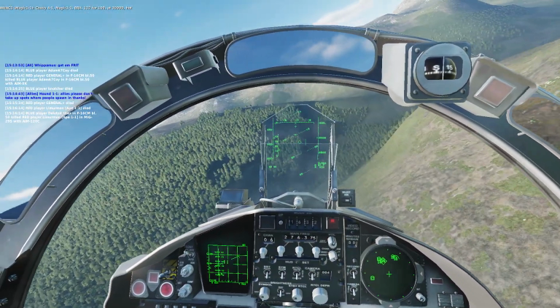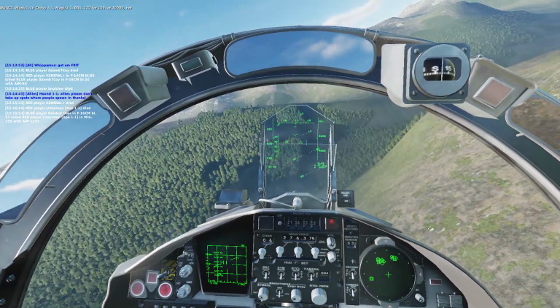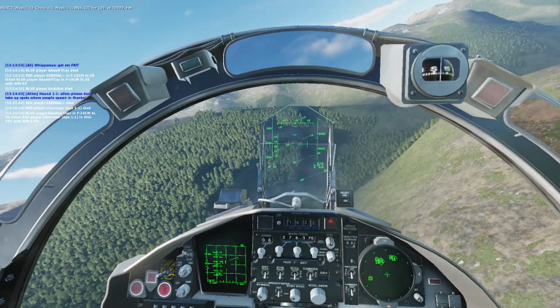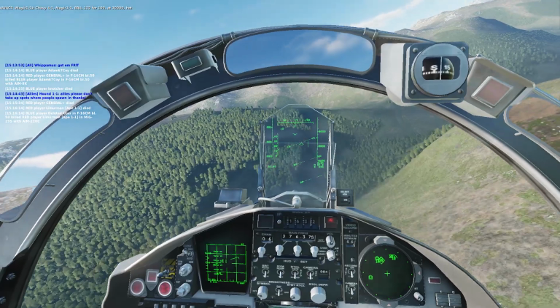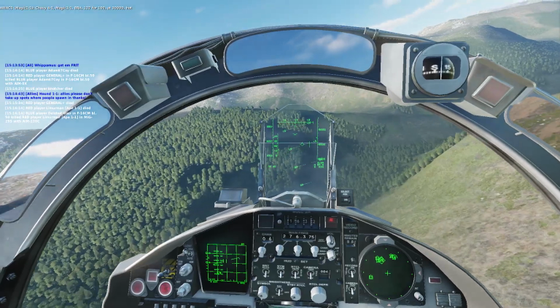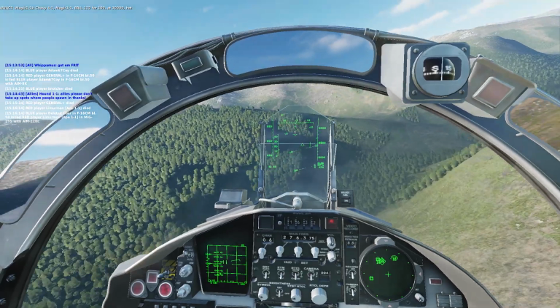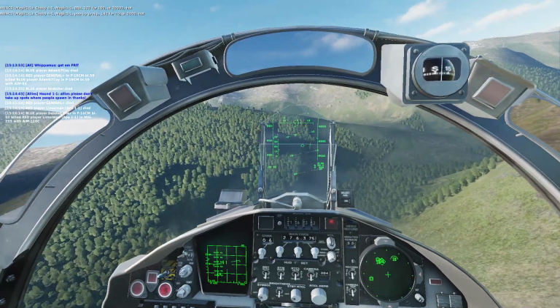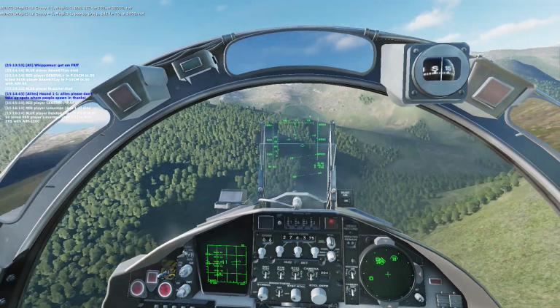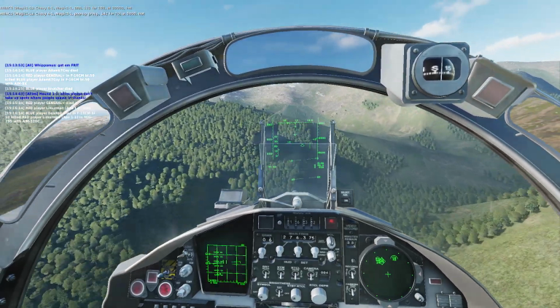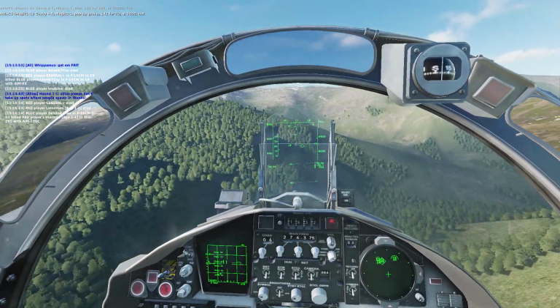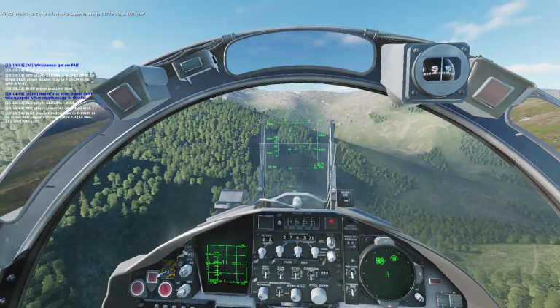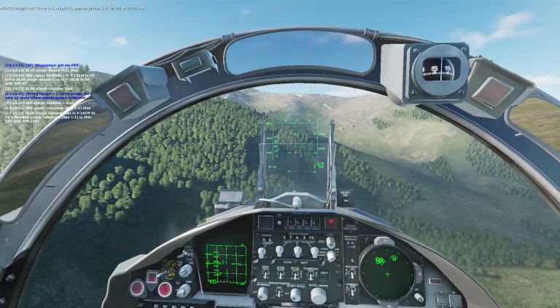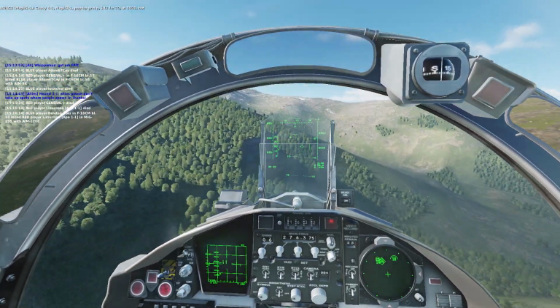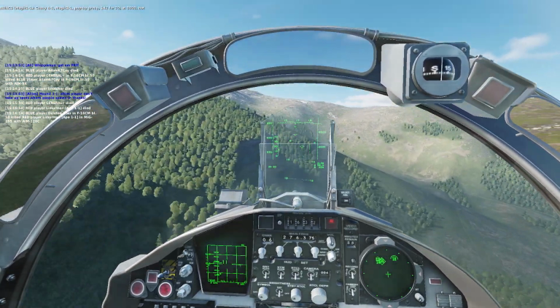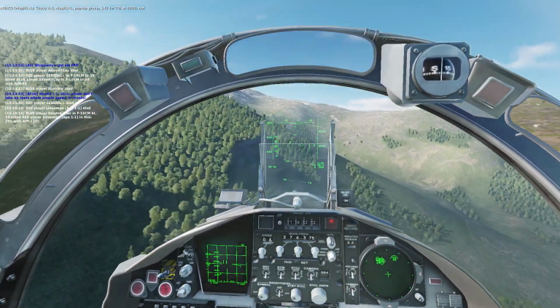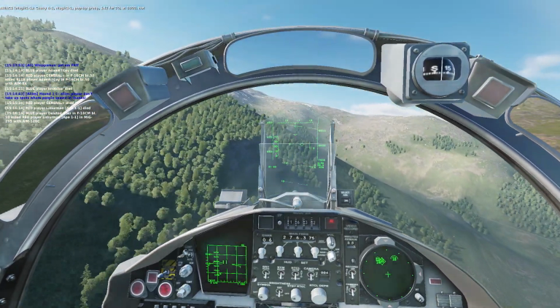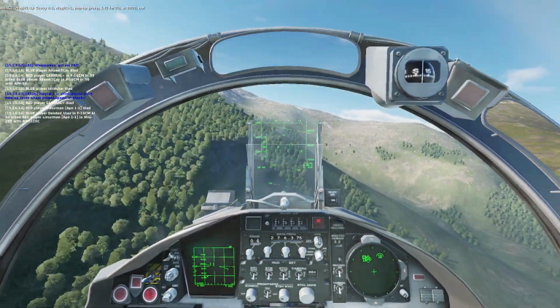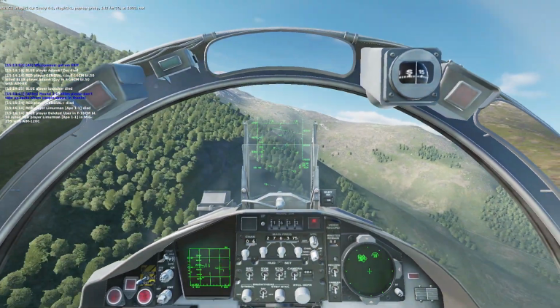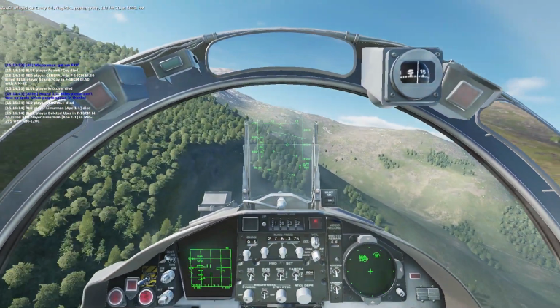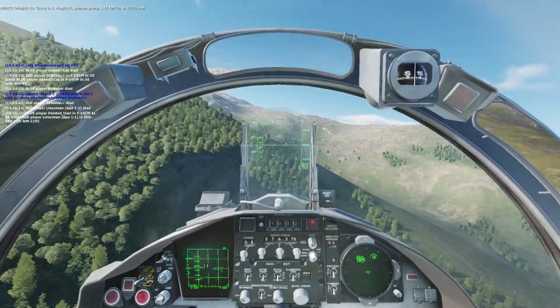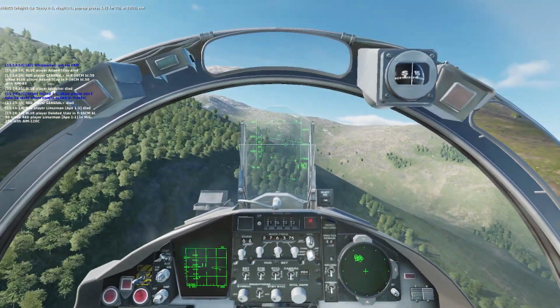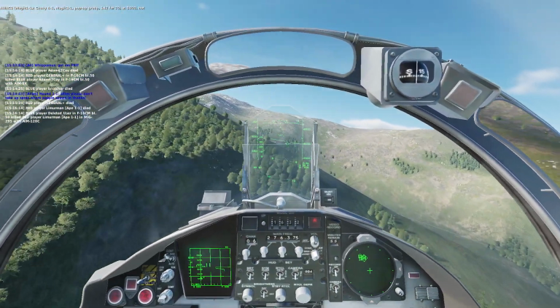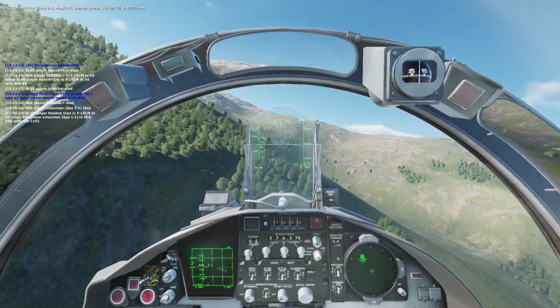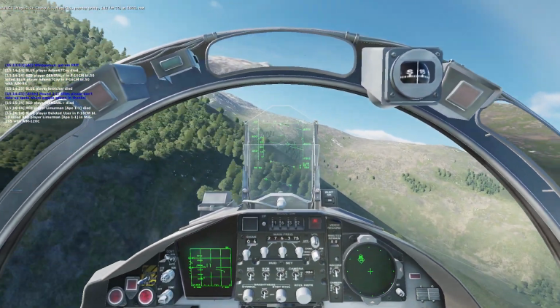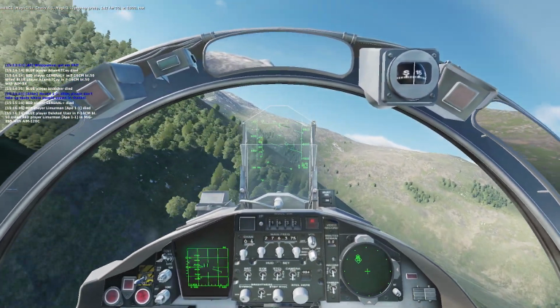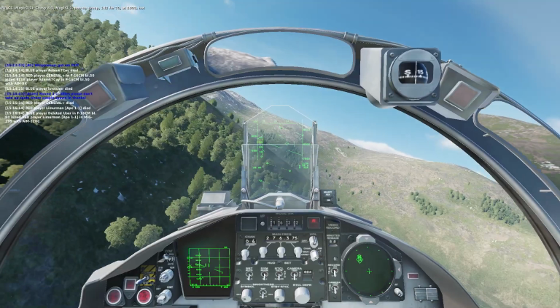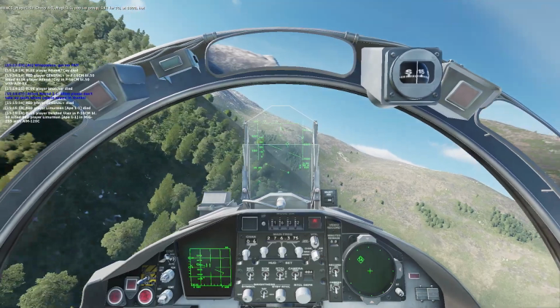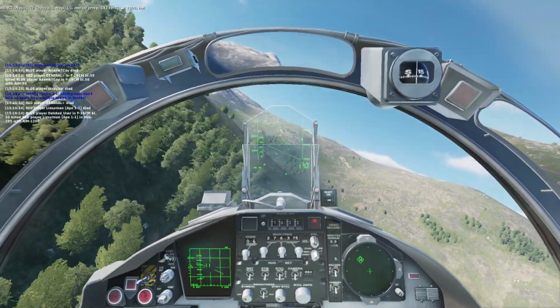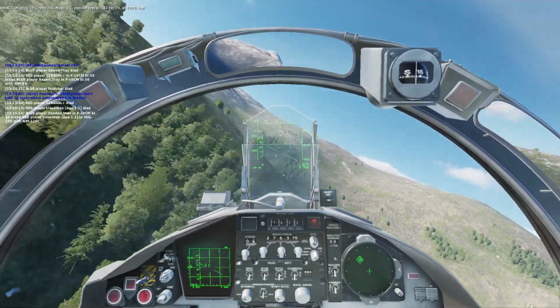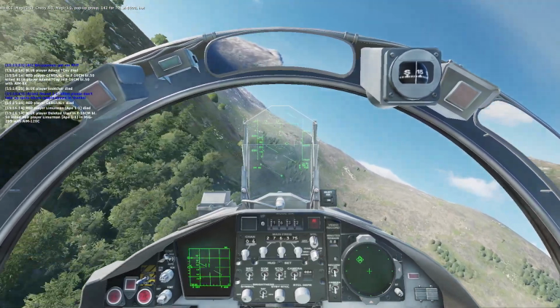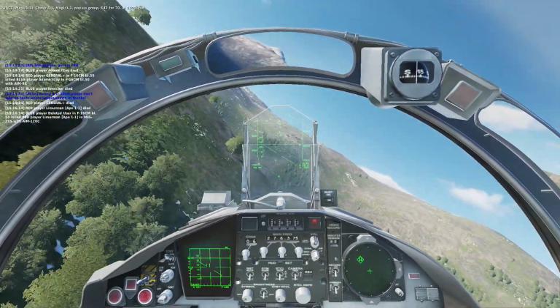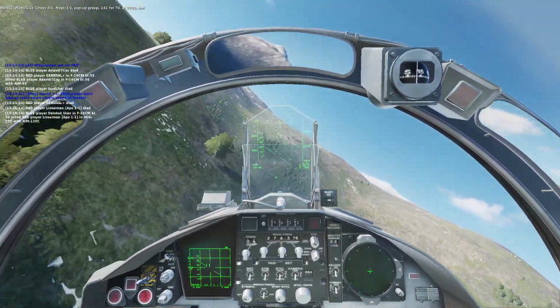Chevy Ford 1, Magic 1-1, pop-up group 142-470, at 5,000, hot.